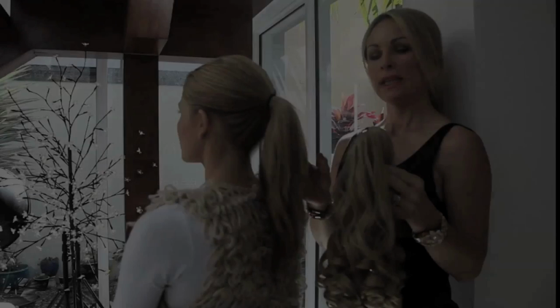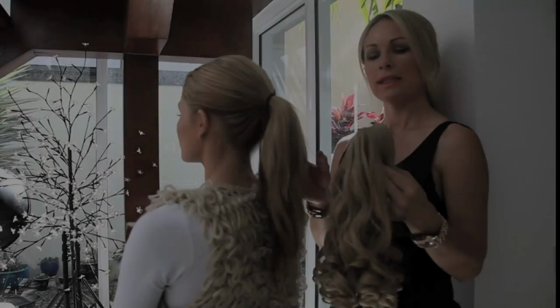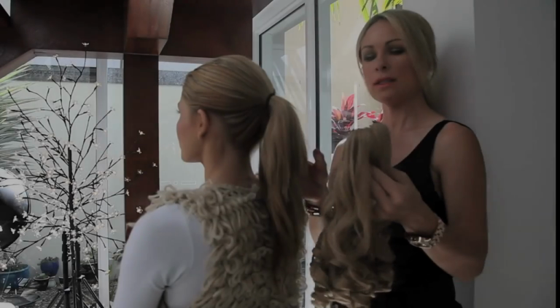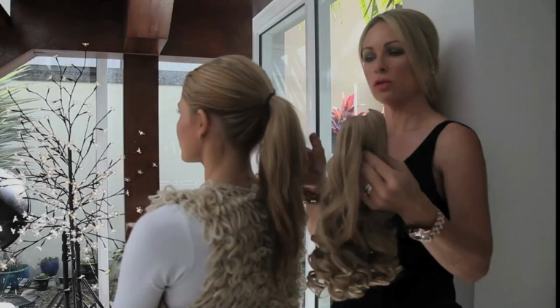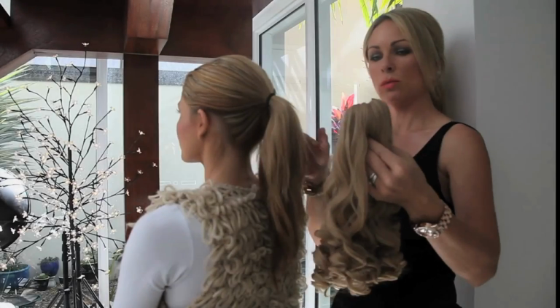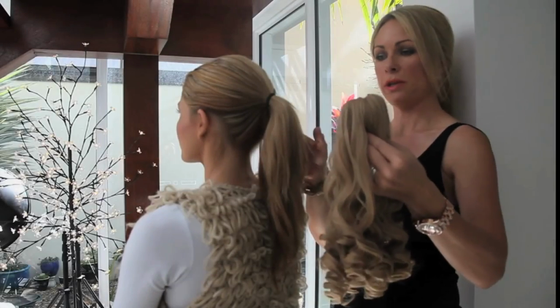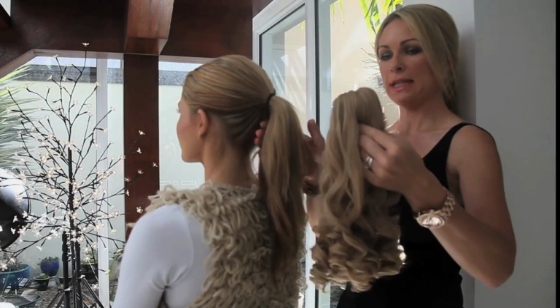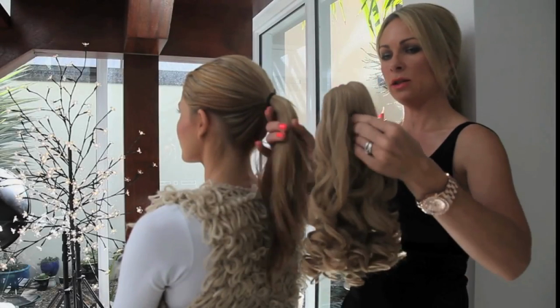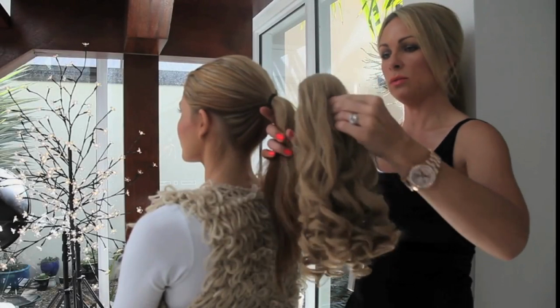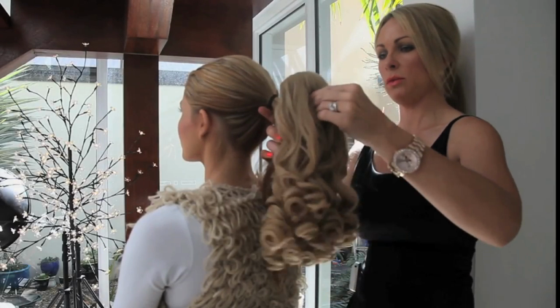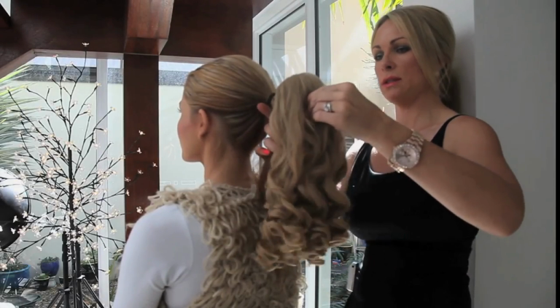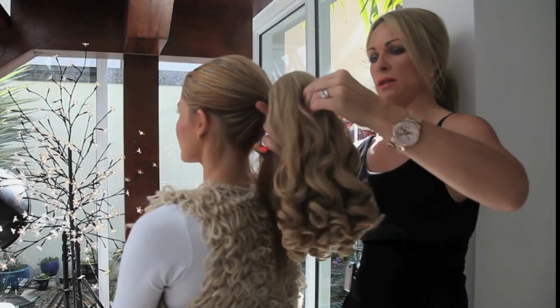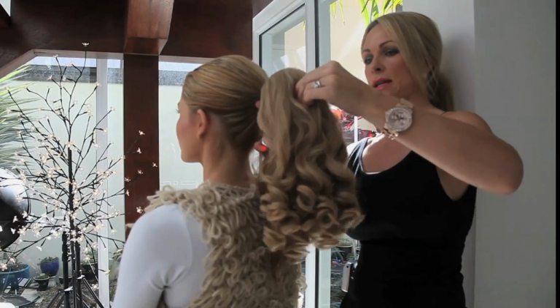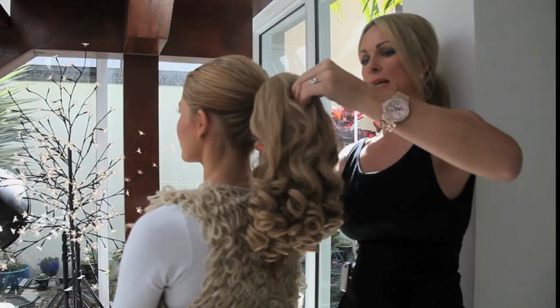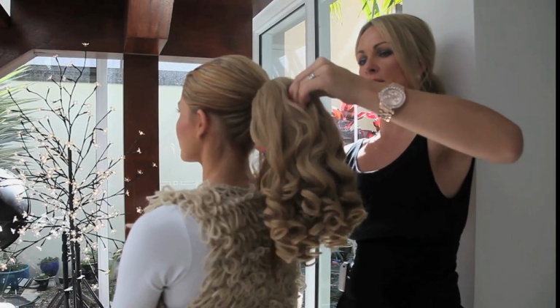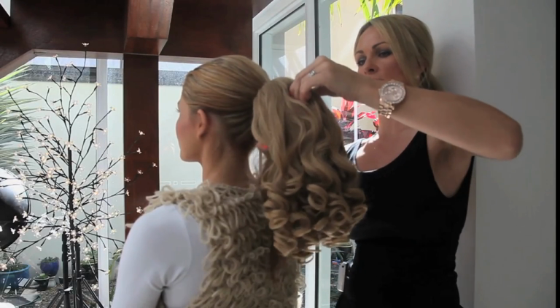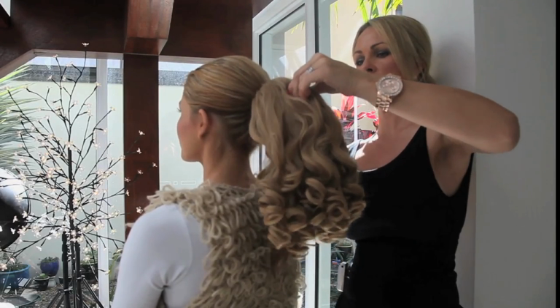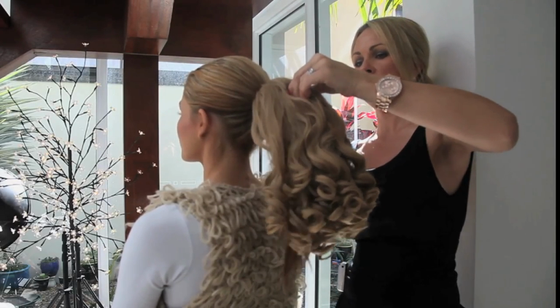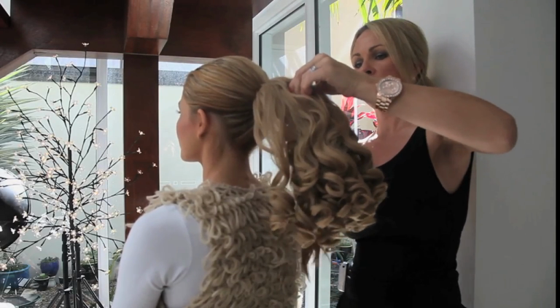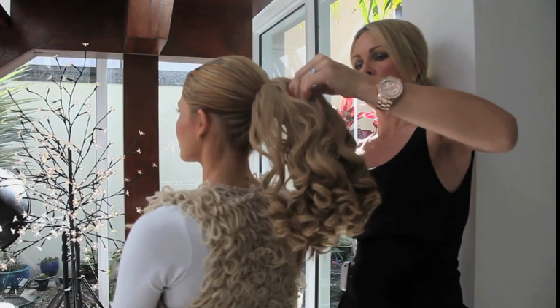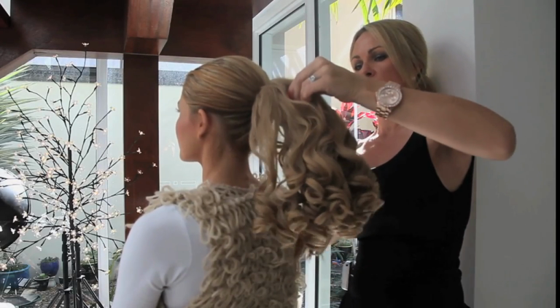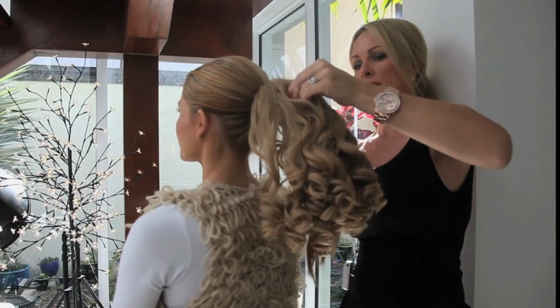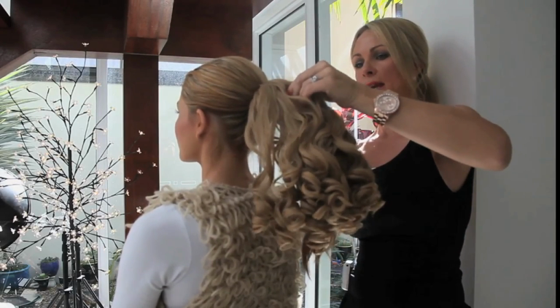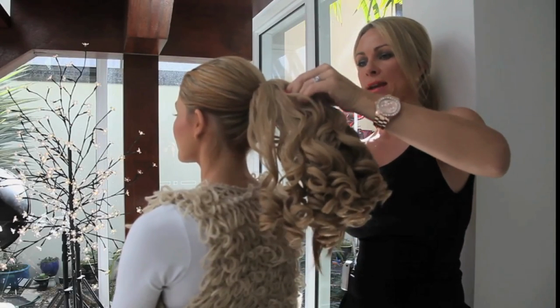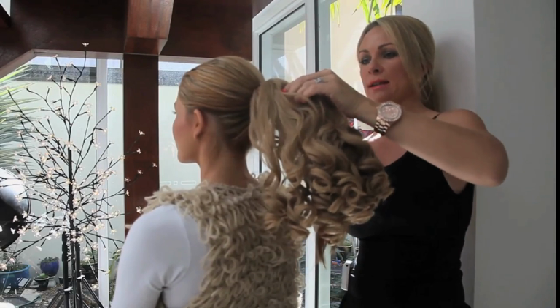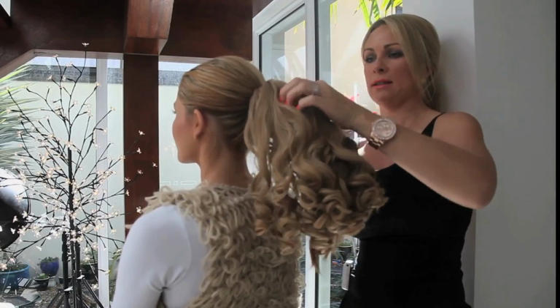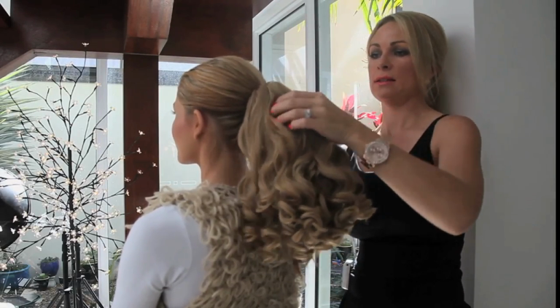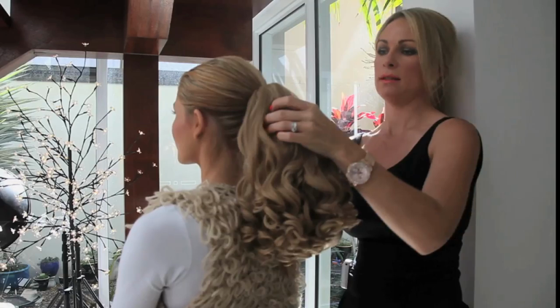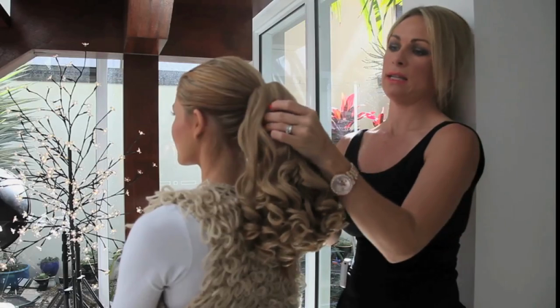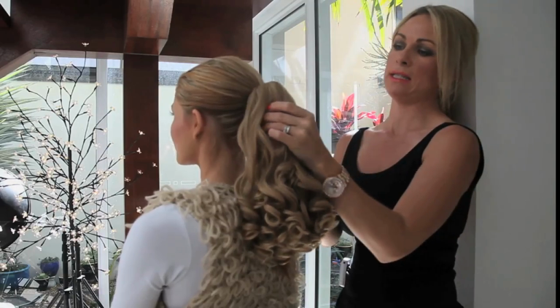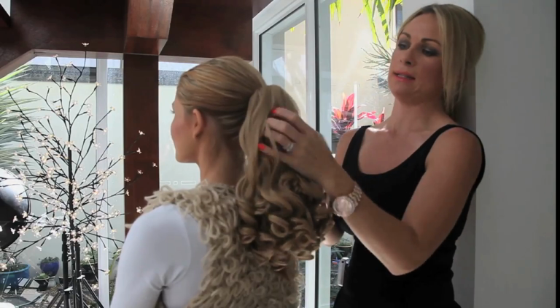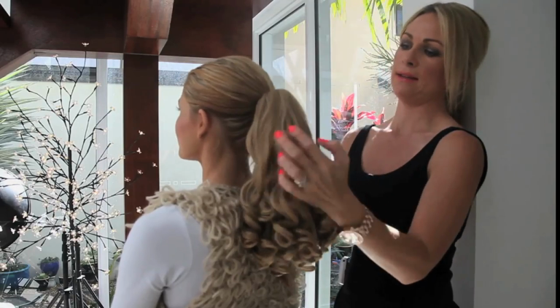This is a claw ponytail. We're just going to attach it on to the hair — it's as easy as that.